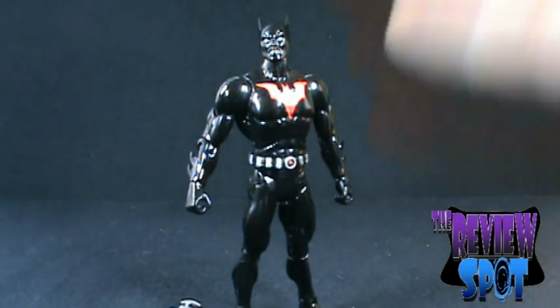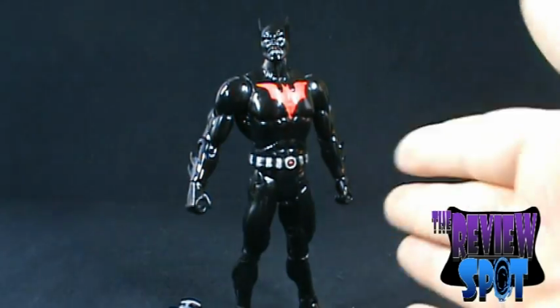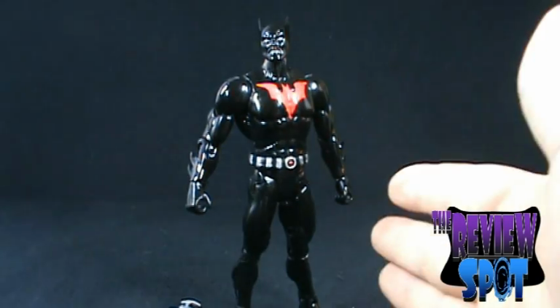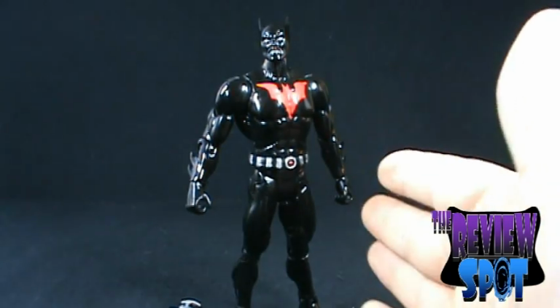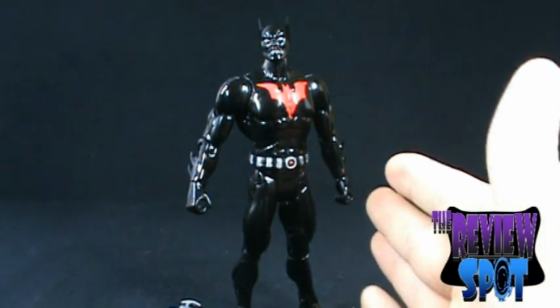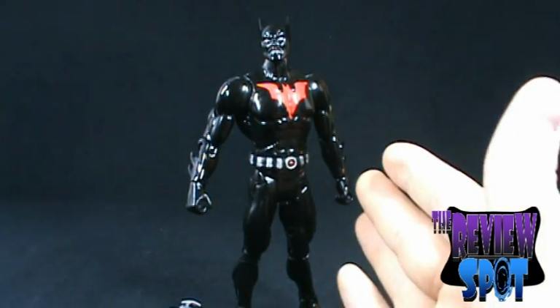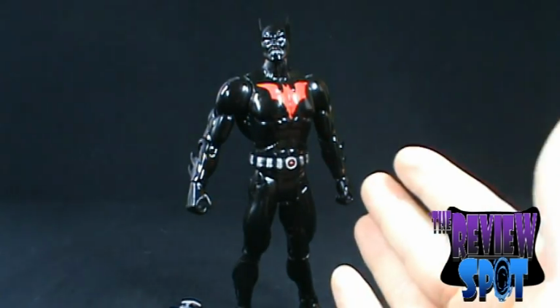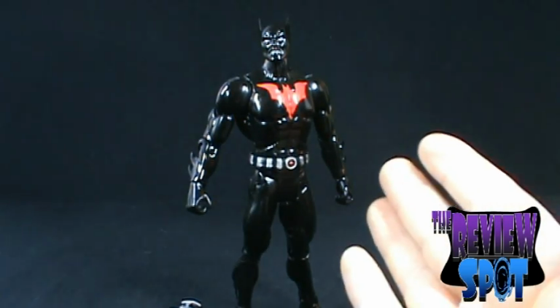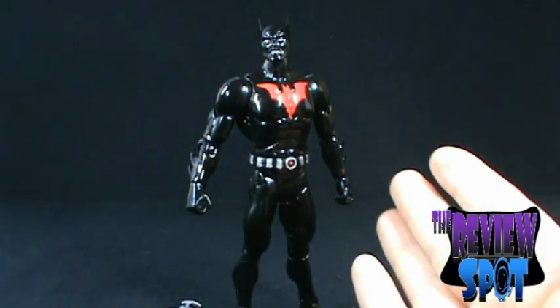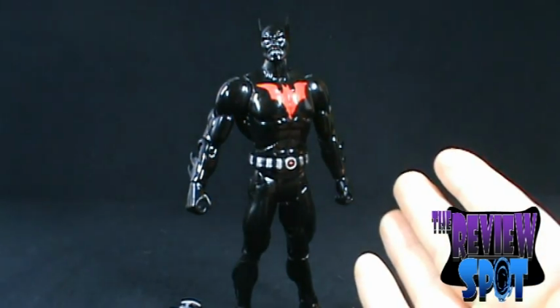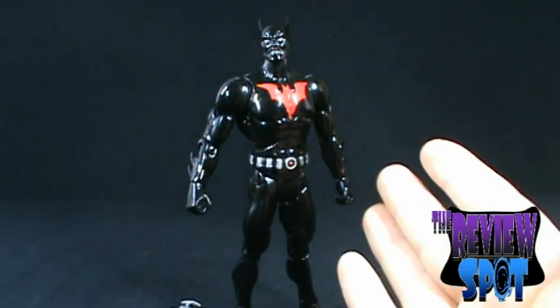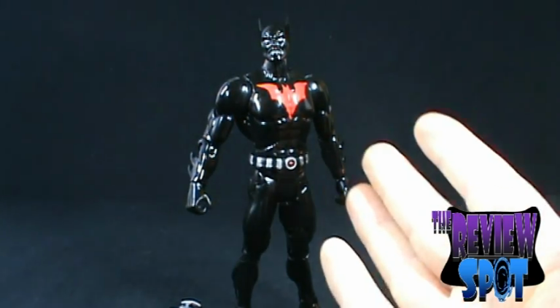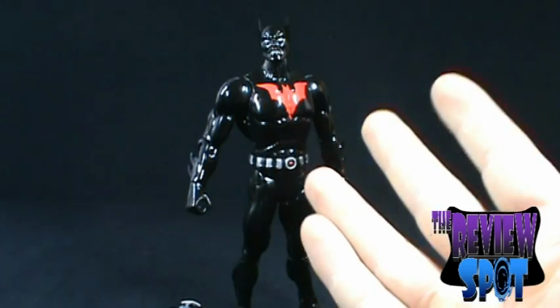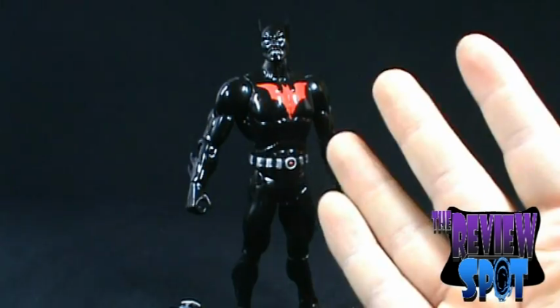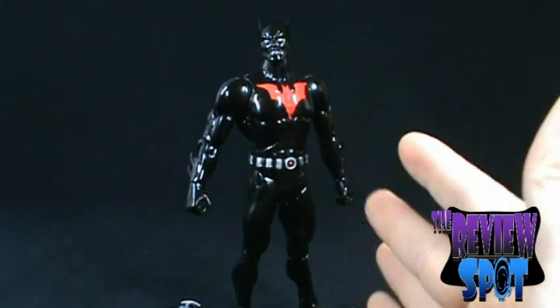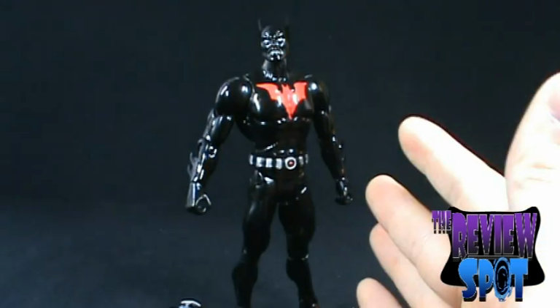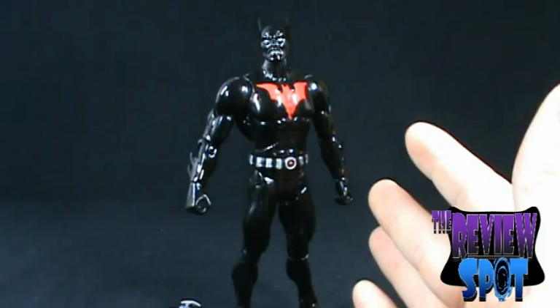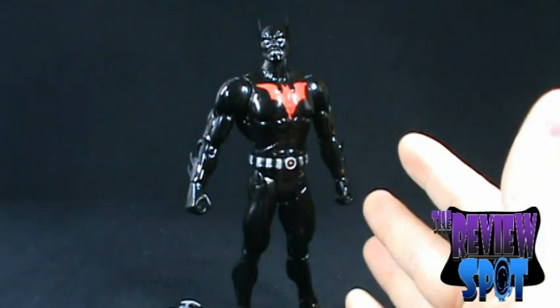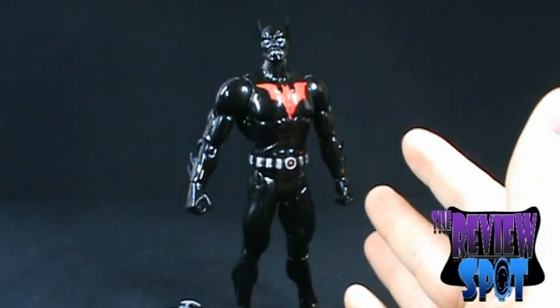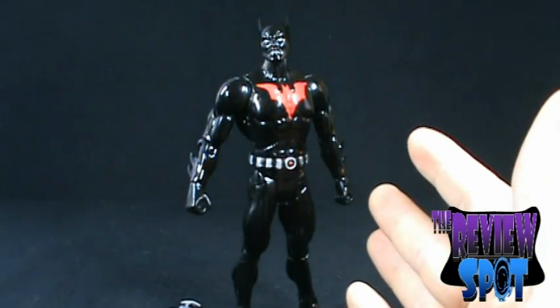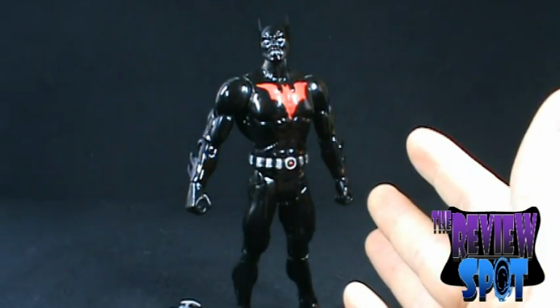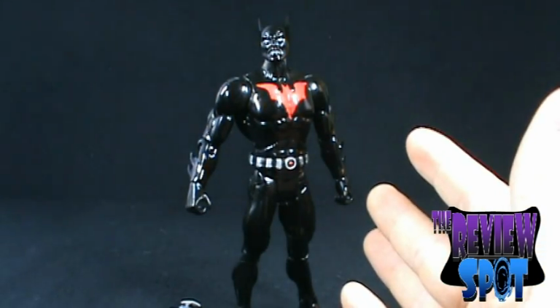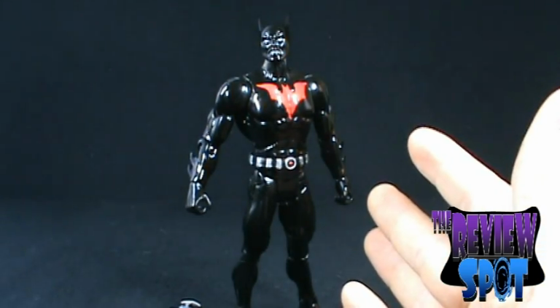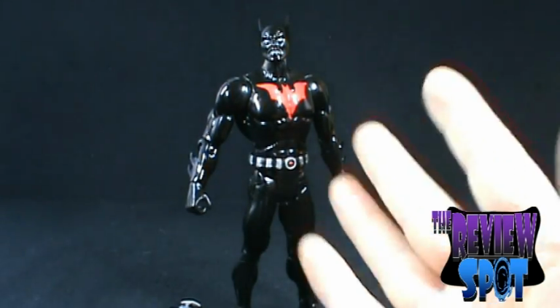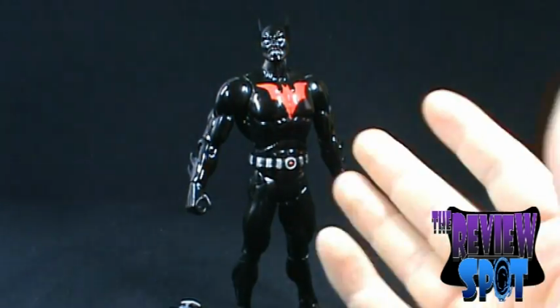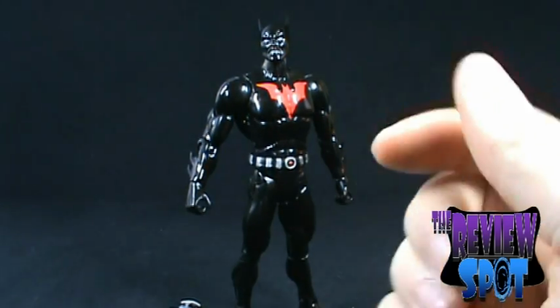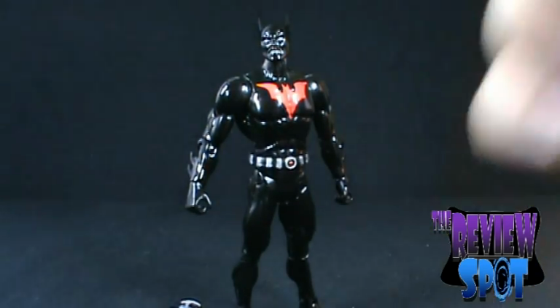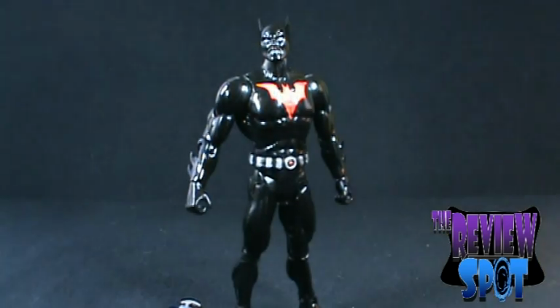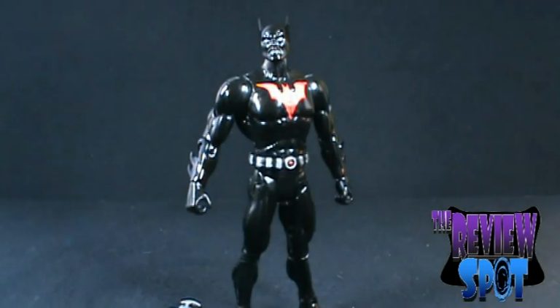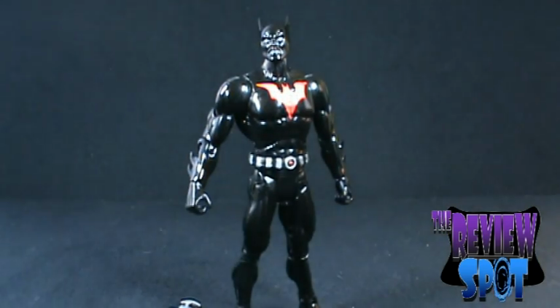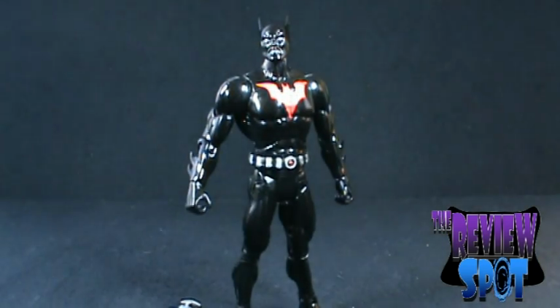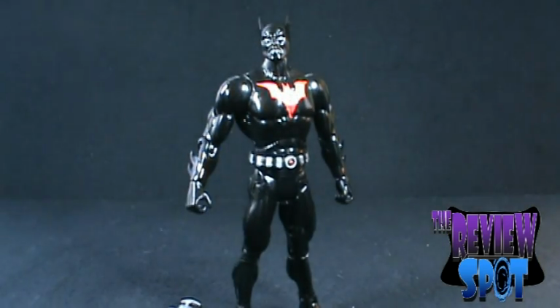Stay tuned, guys, for more toy spots on DC Universe Wave 4. I'll see you guys then.